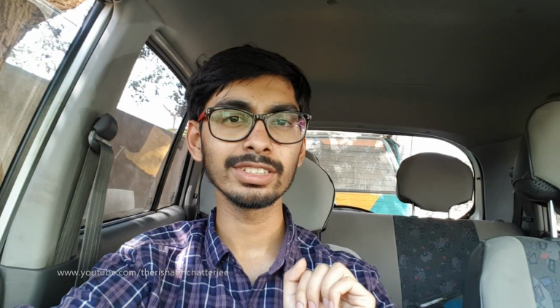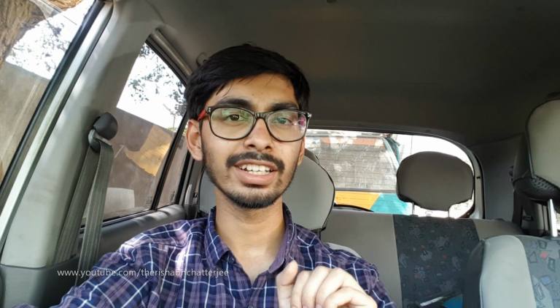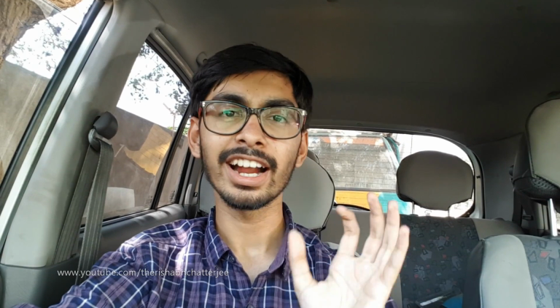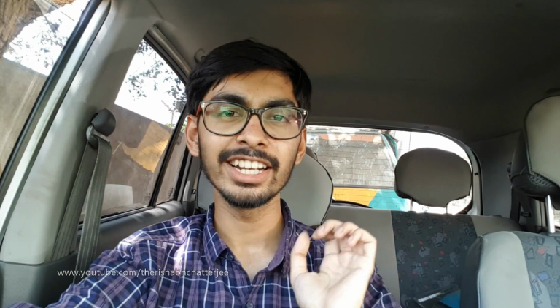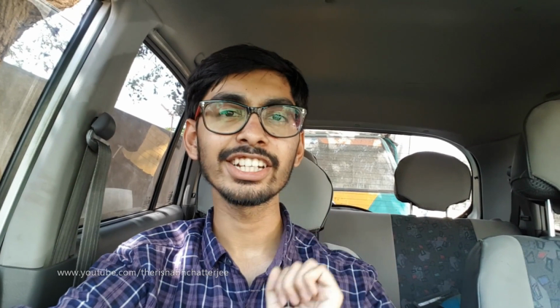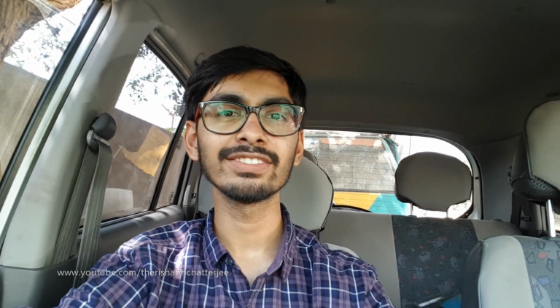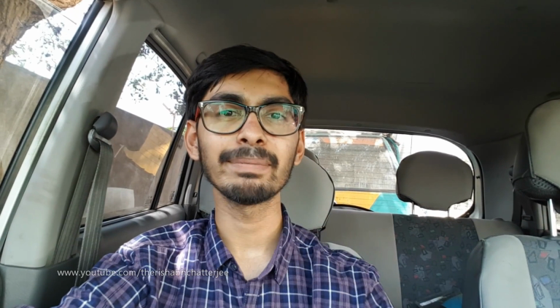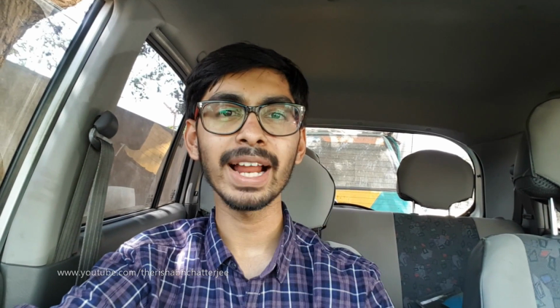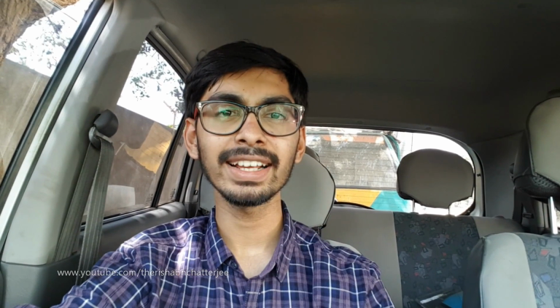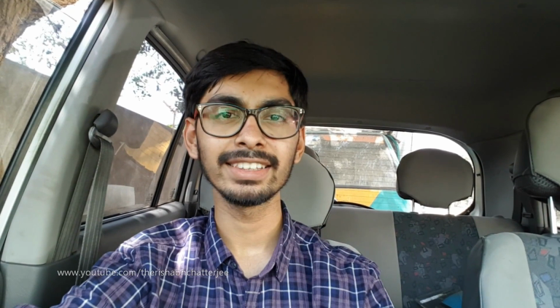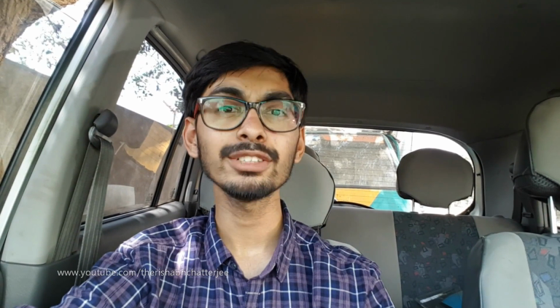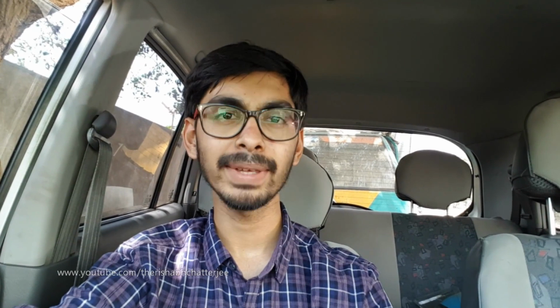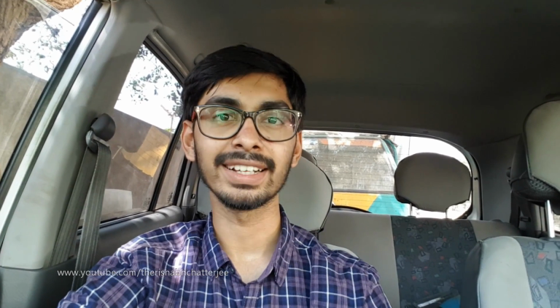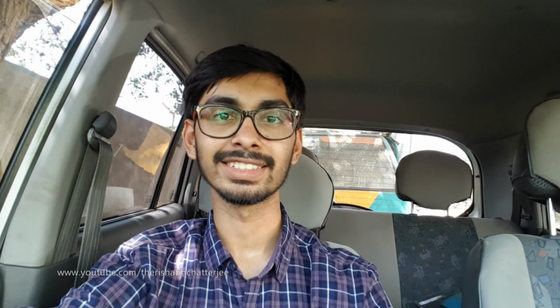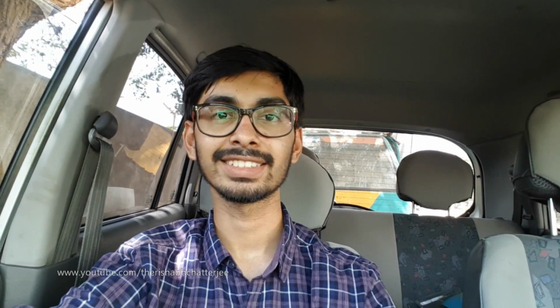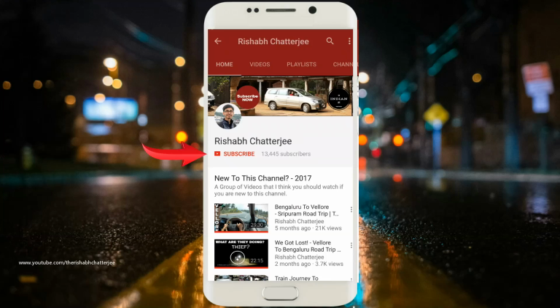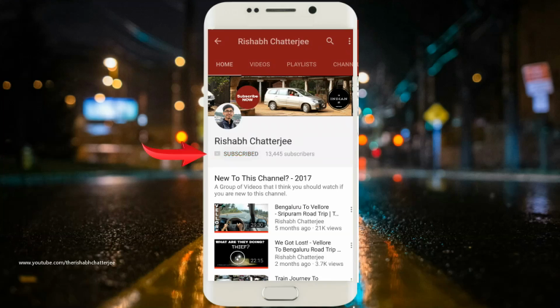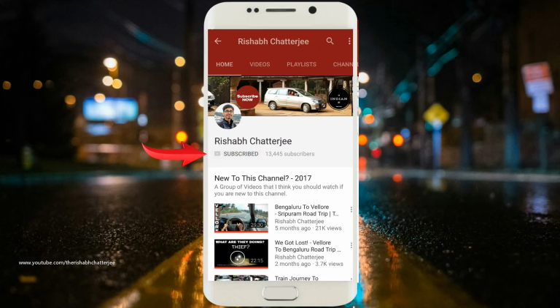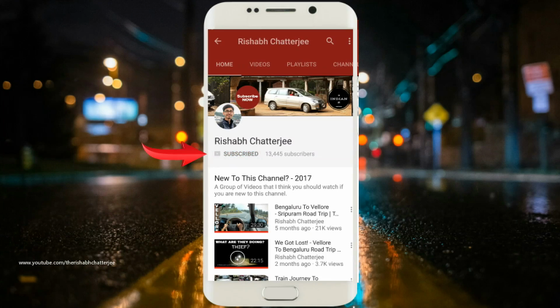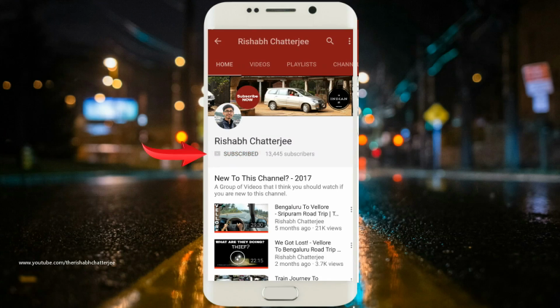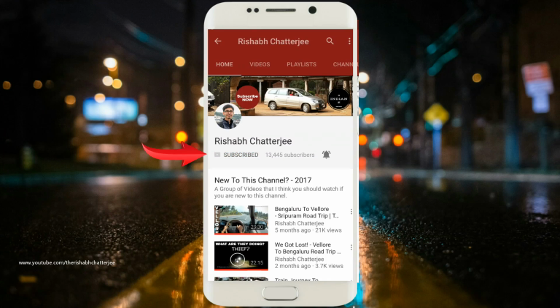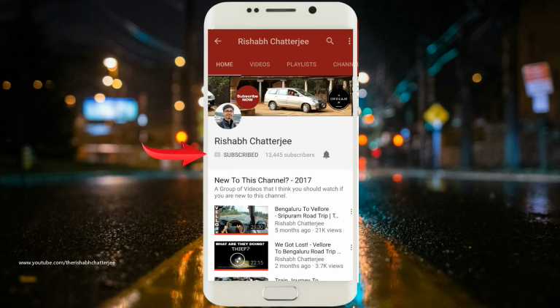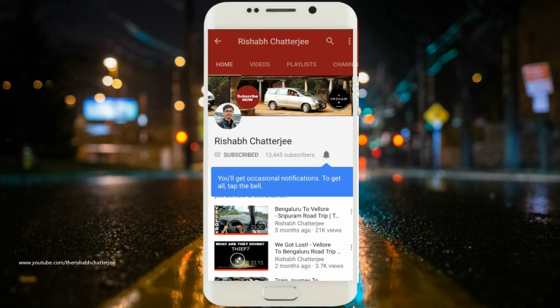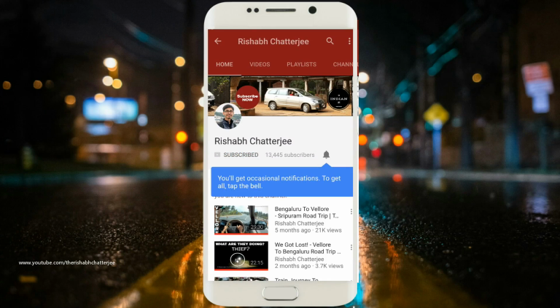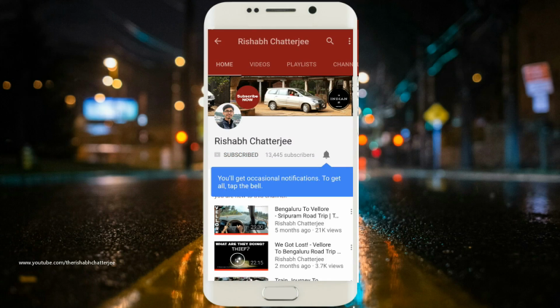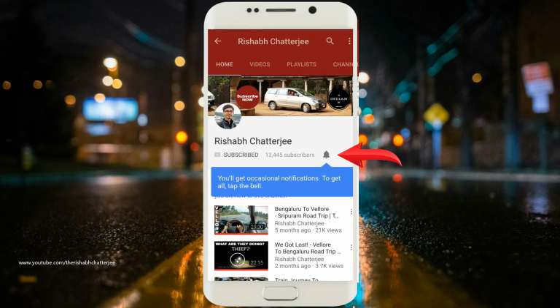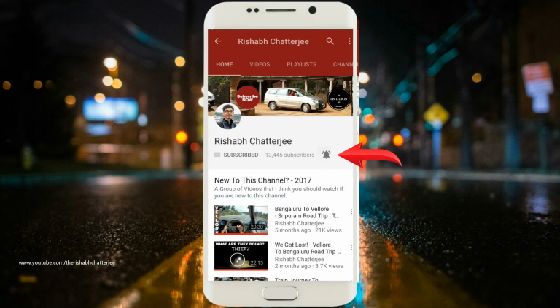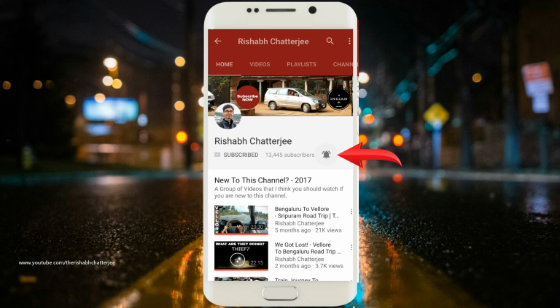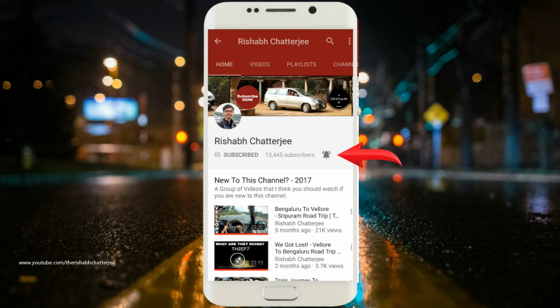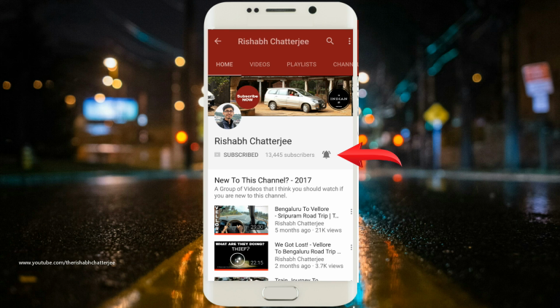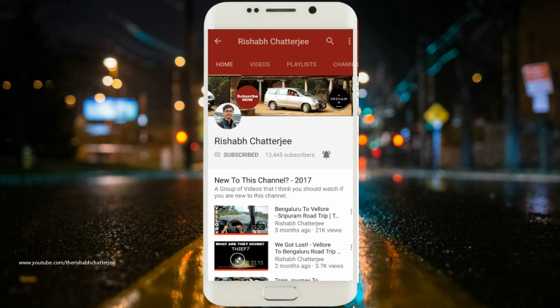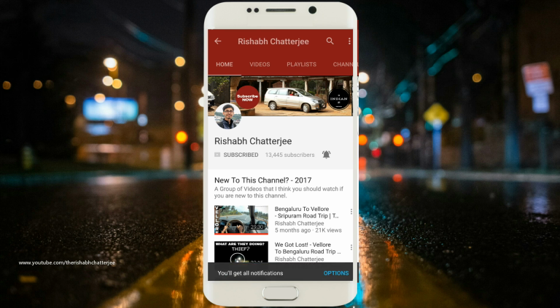Subscribe to the channel and press the bell icon to get regular updates.